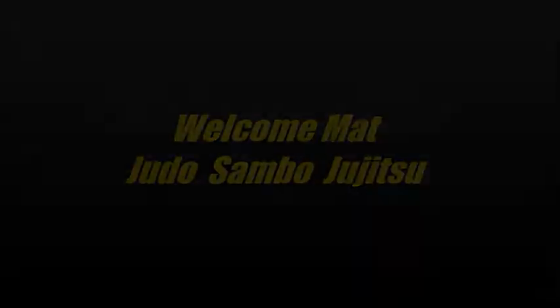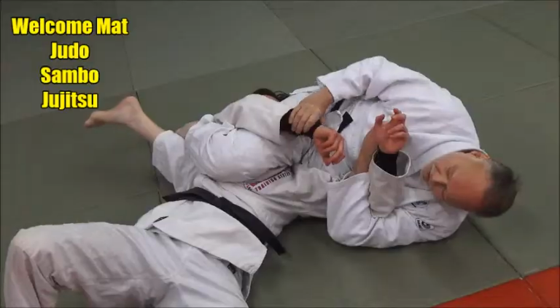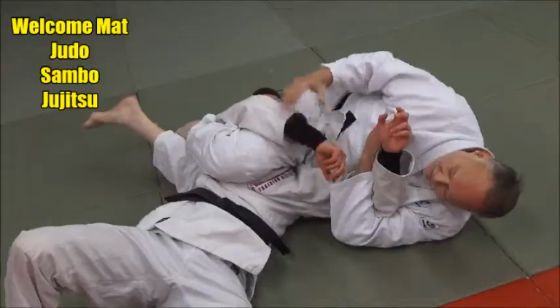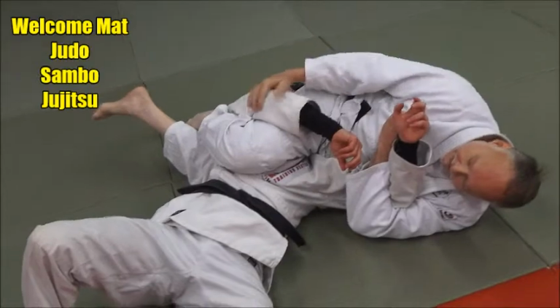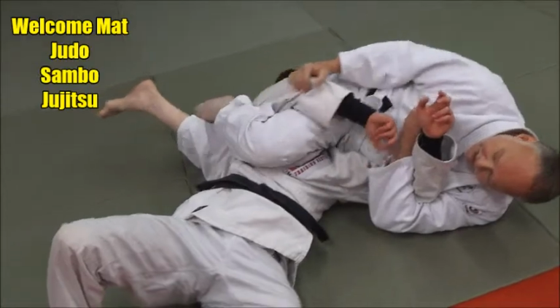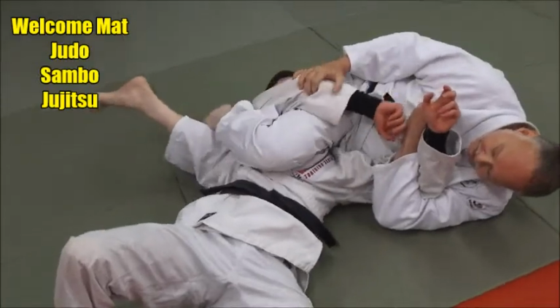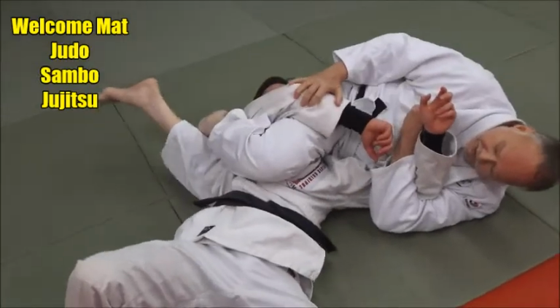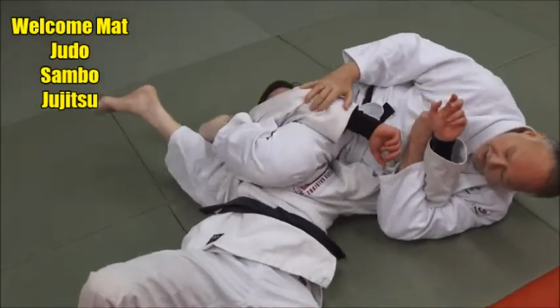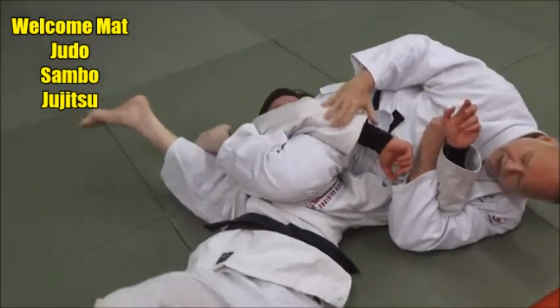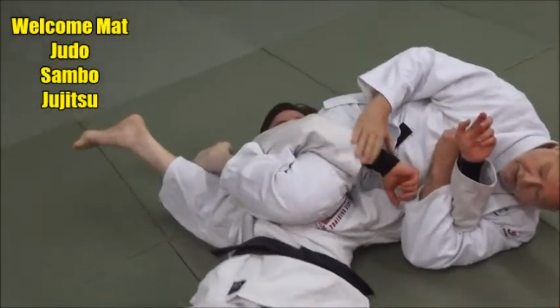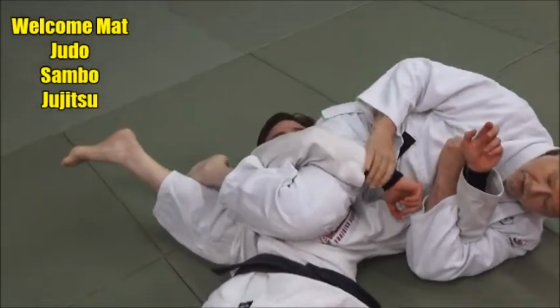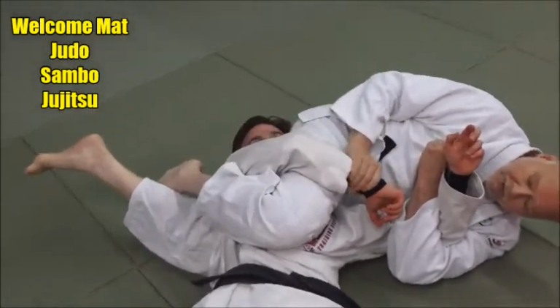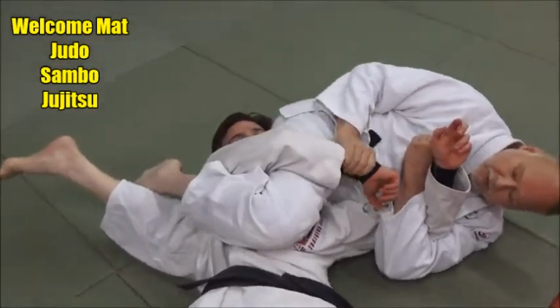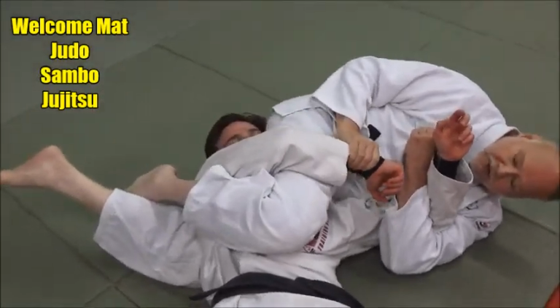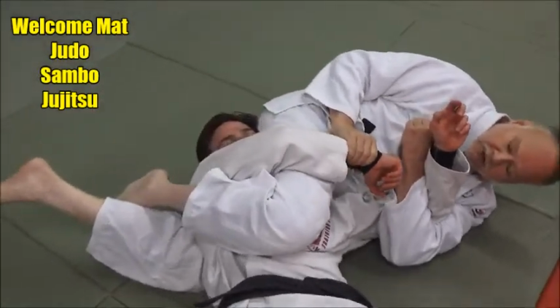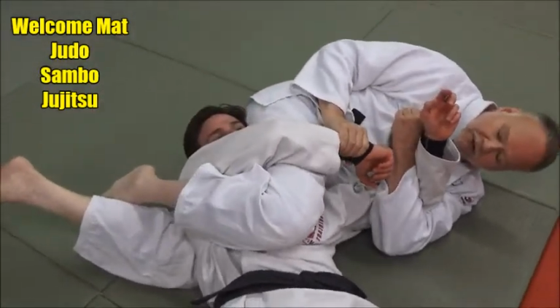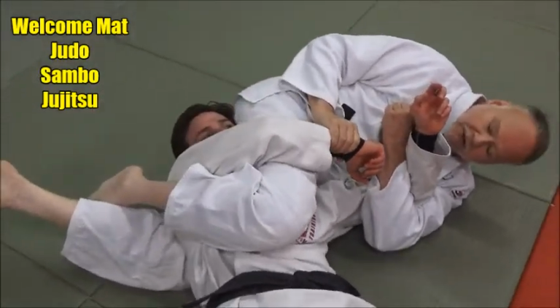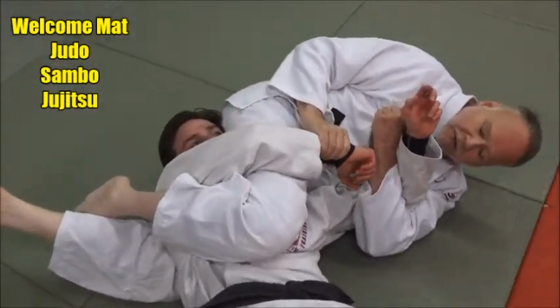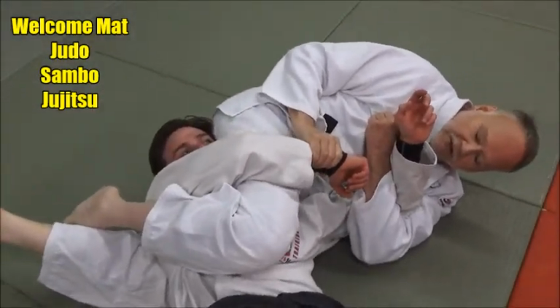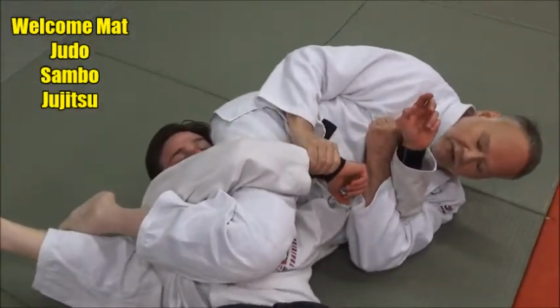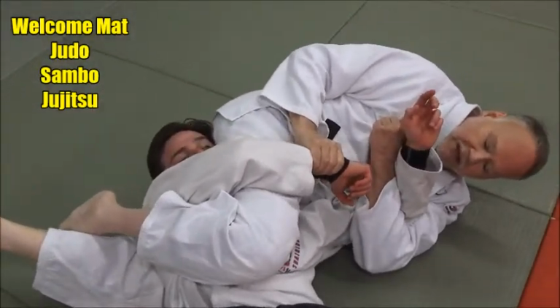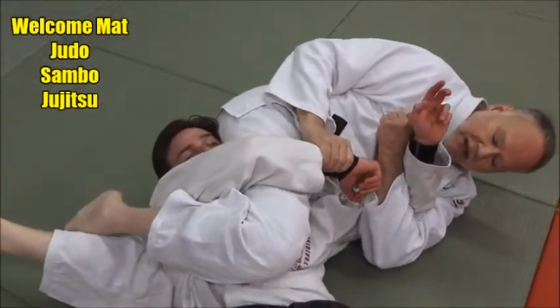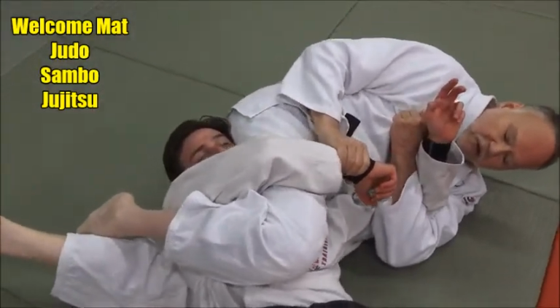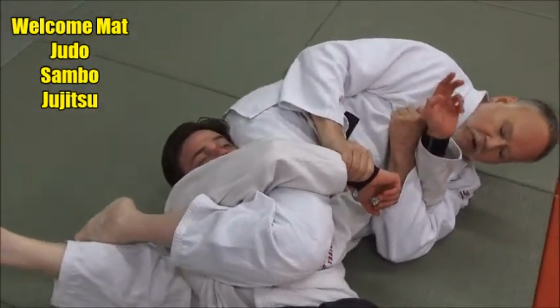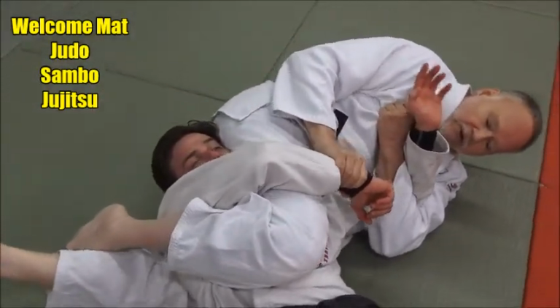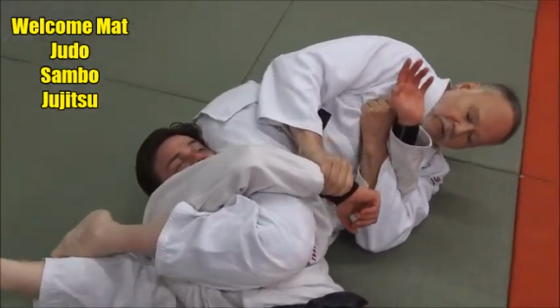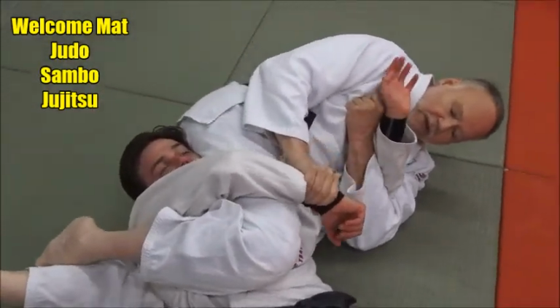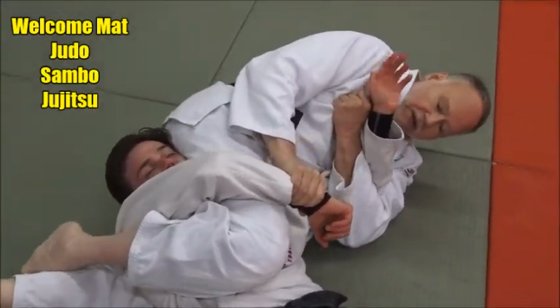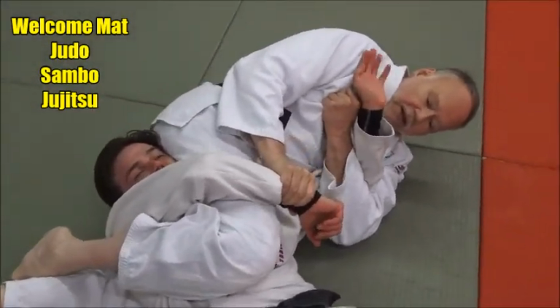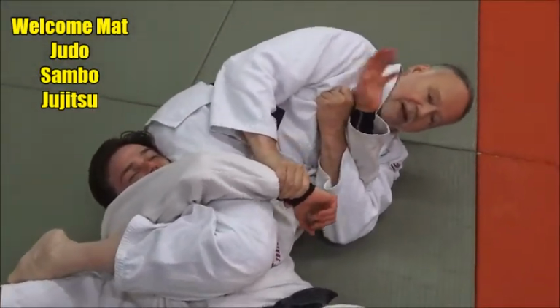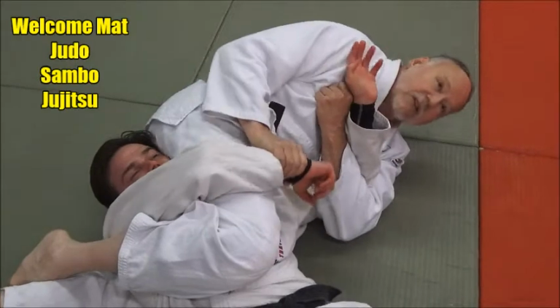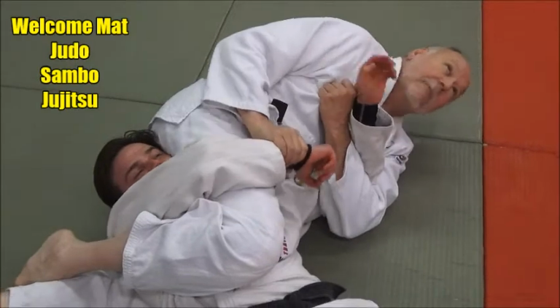So I've got him tied up here, grab his wrist, see ya, and just turn it this way, and he taps.